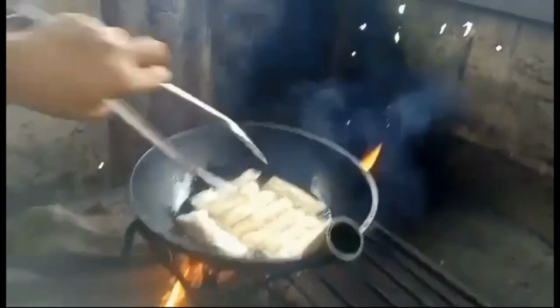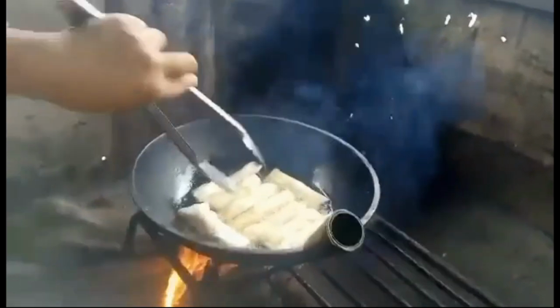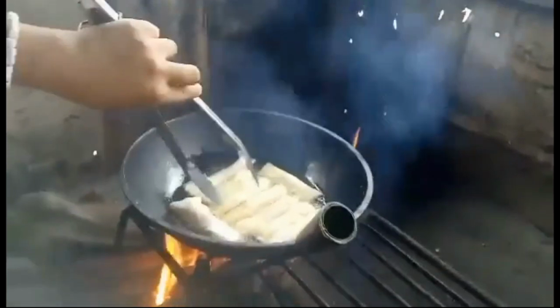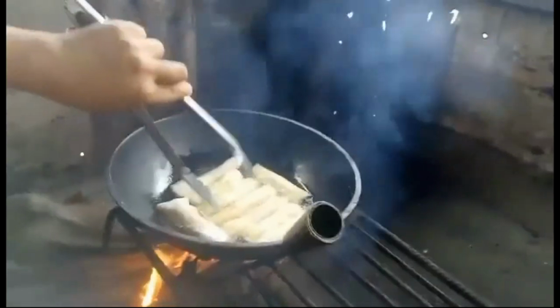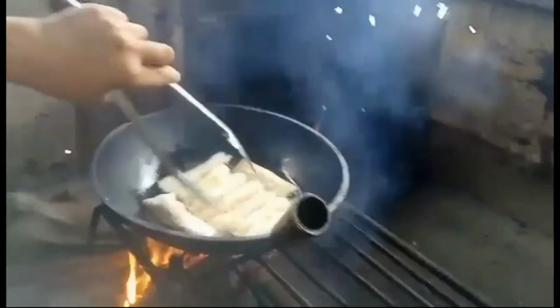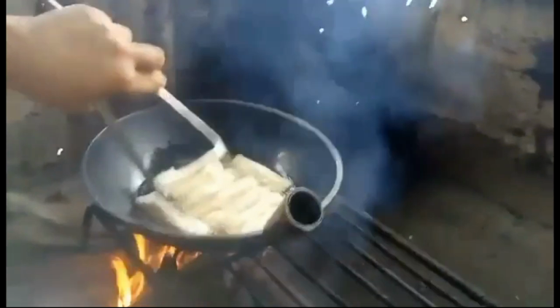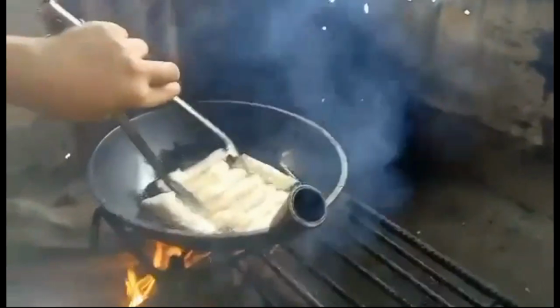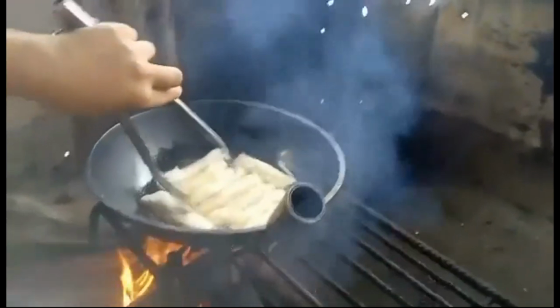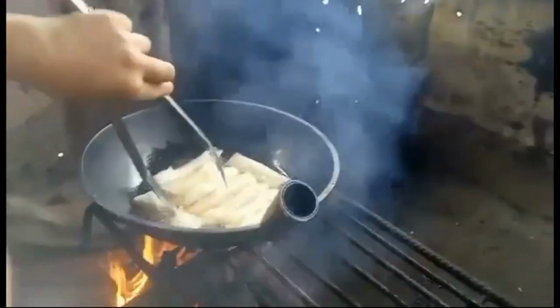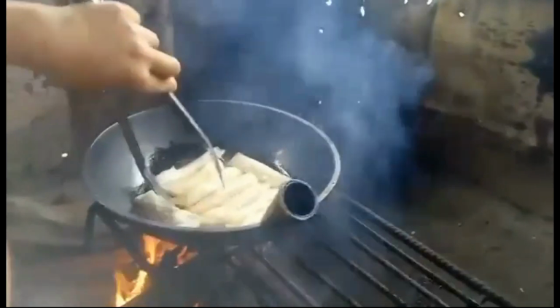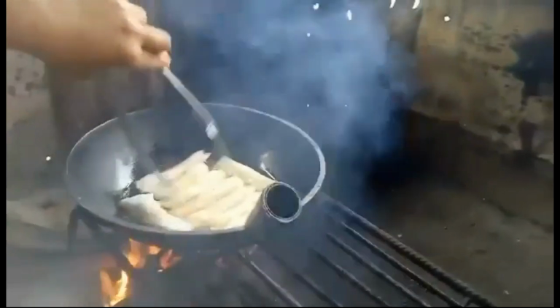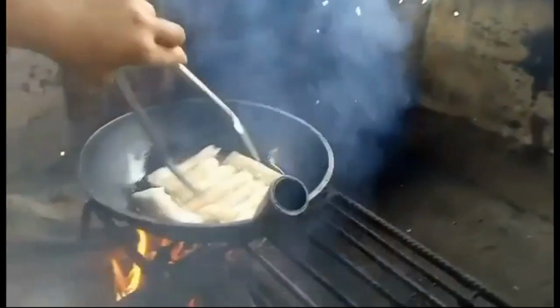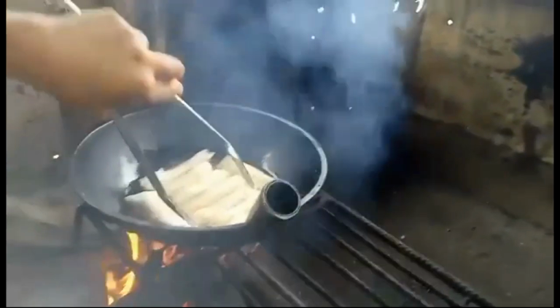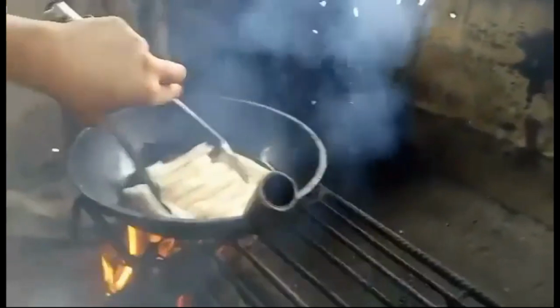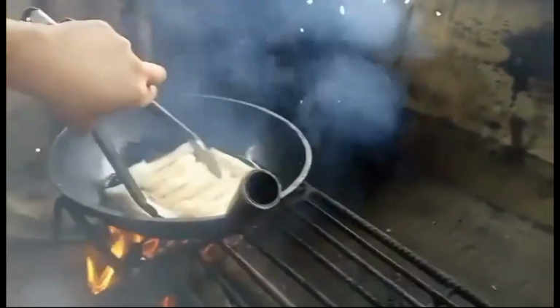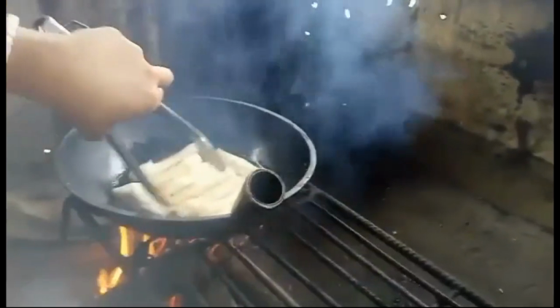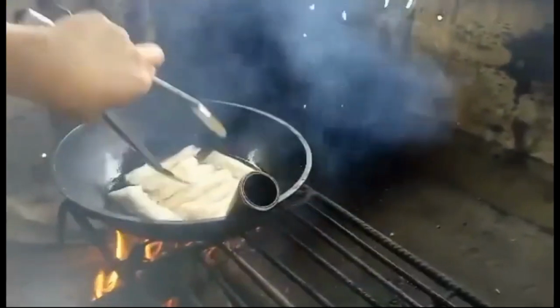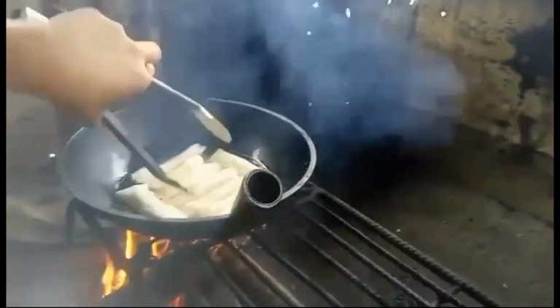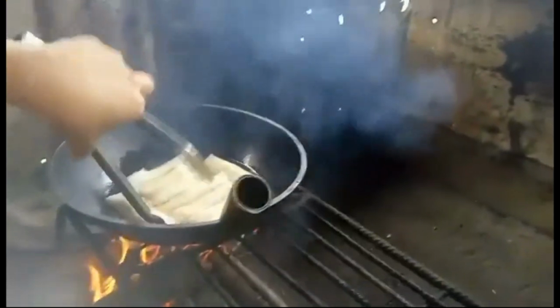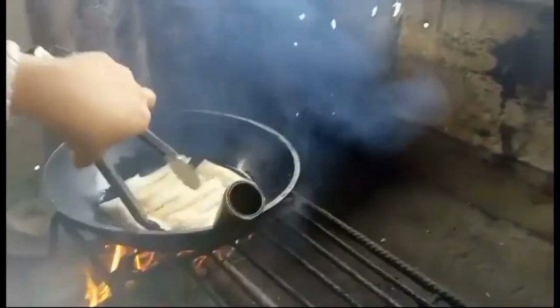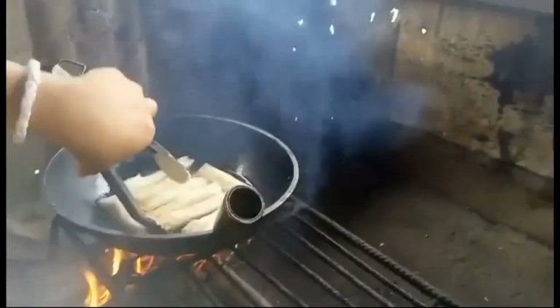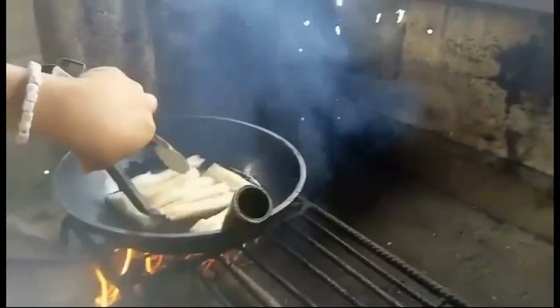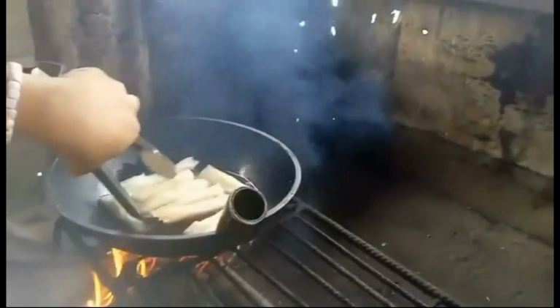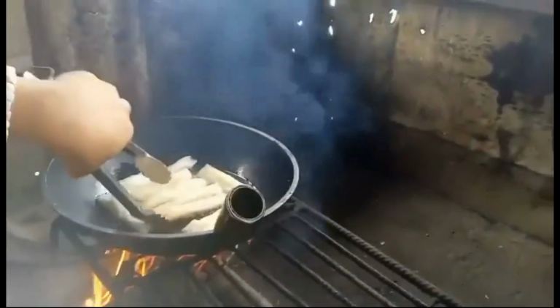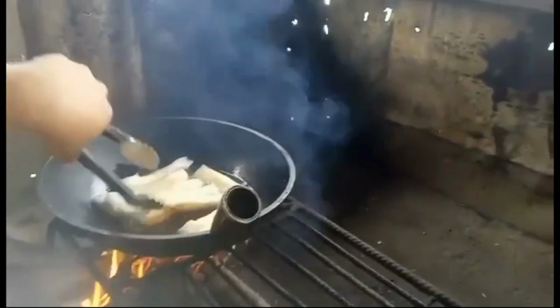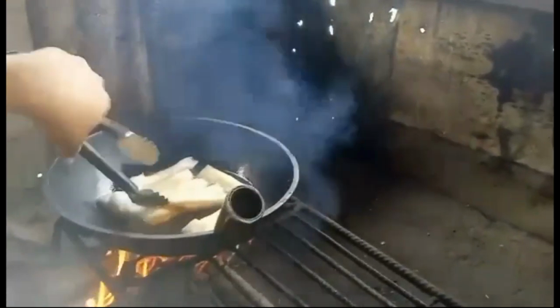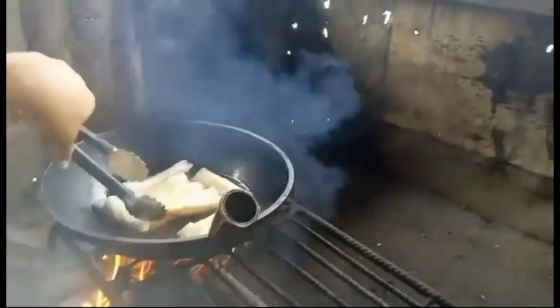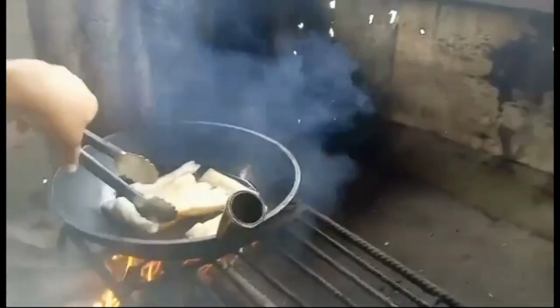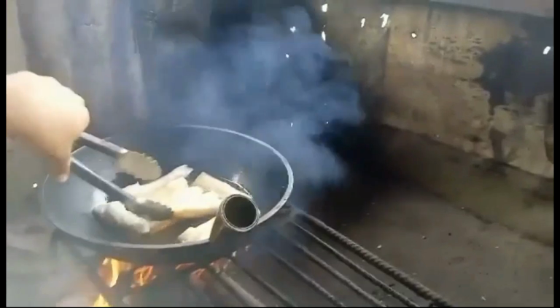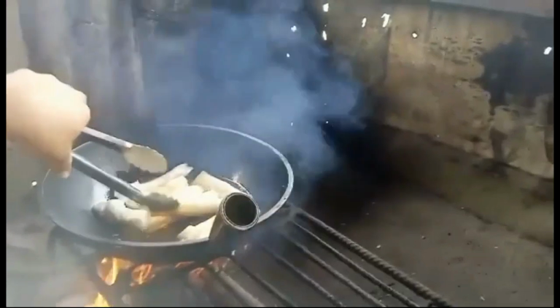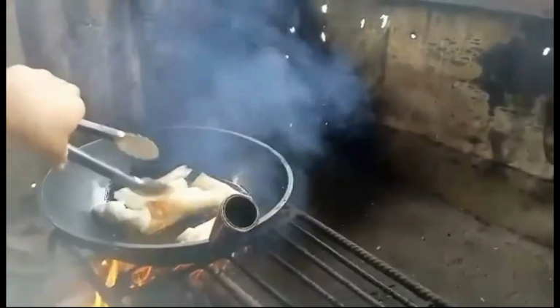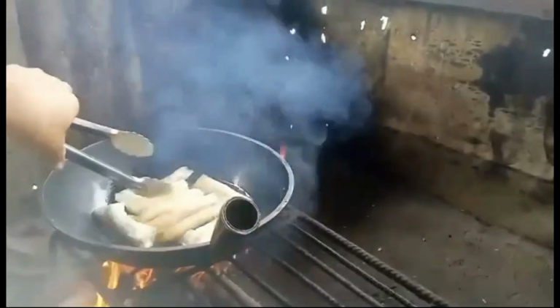Here, Jen is frying the Turan in the outdoor kitchen on the McKinley Farm.